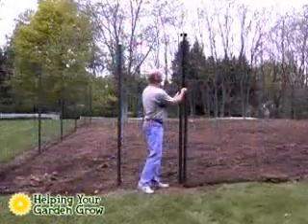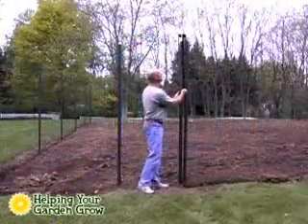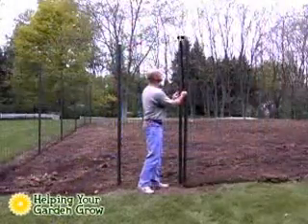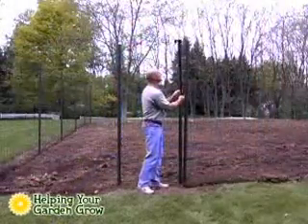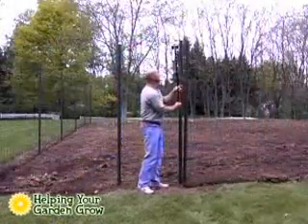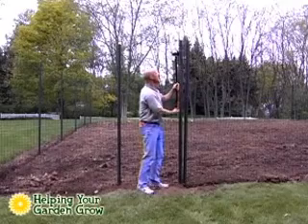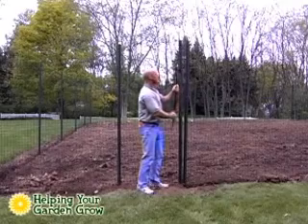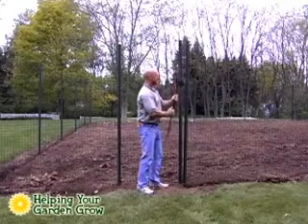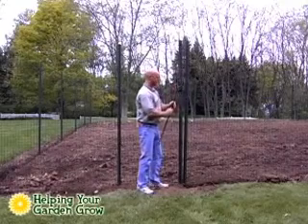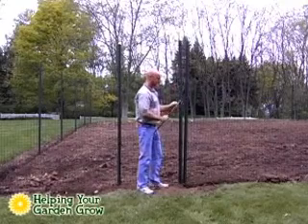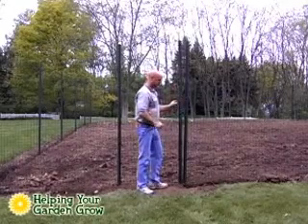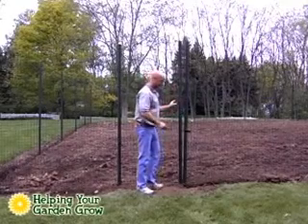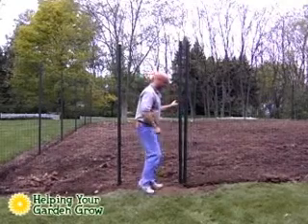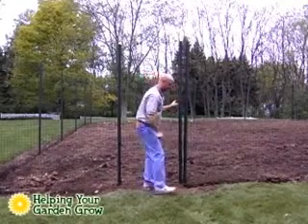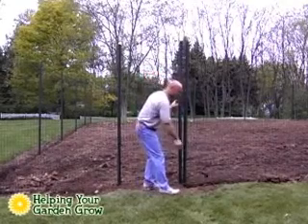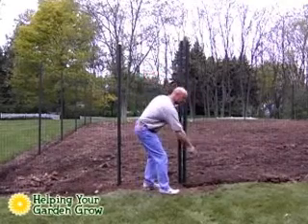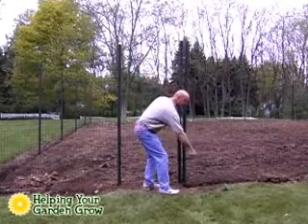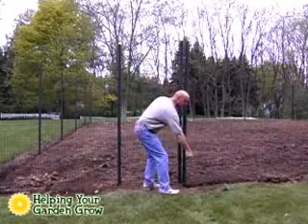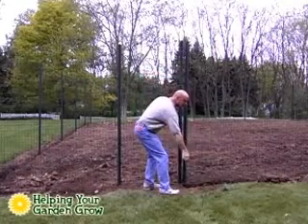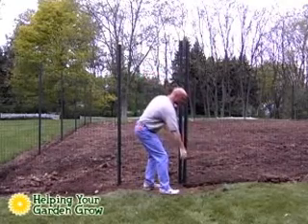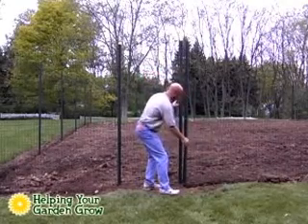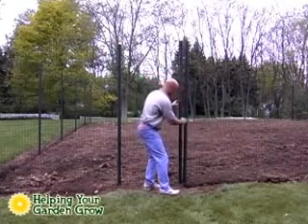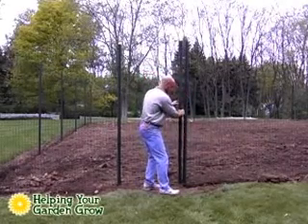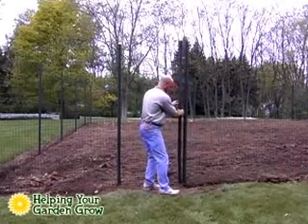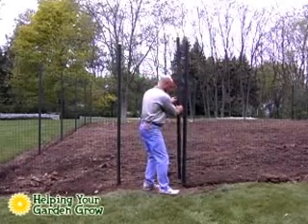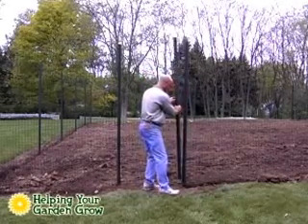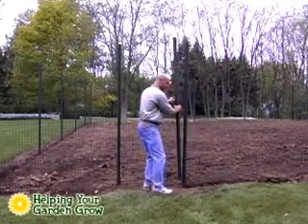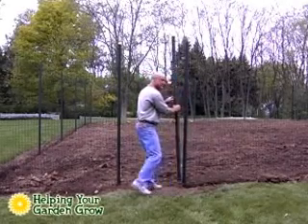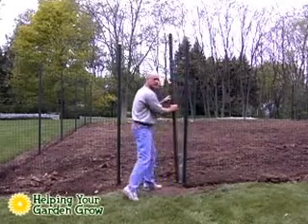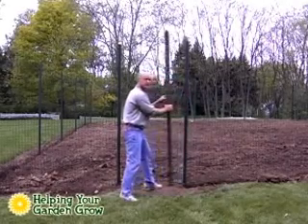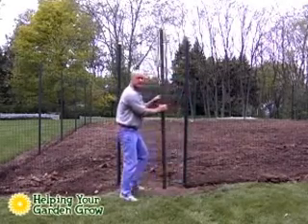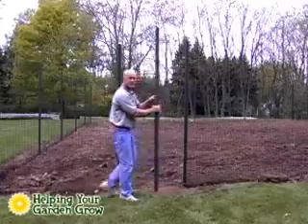After the fence is installed, it's as easy as removing the top and lifting the pole off the stake and opening your garden.